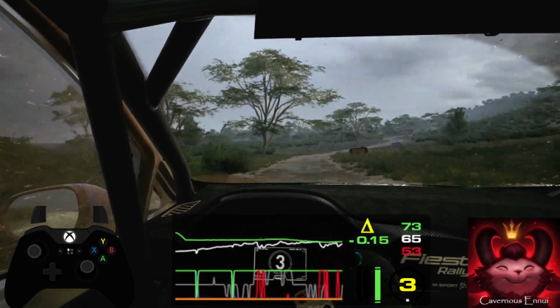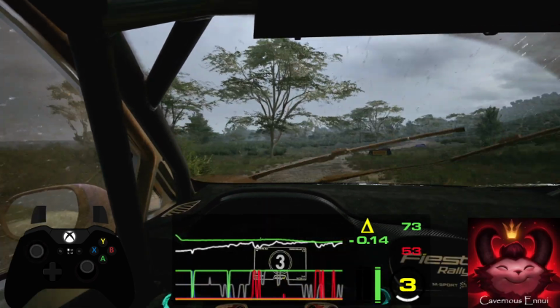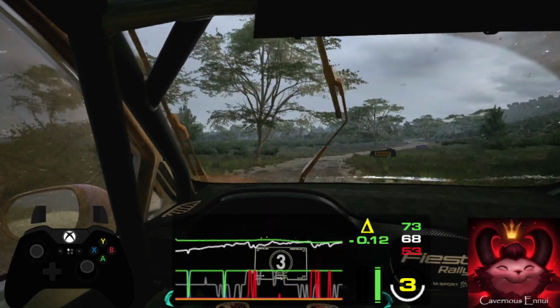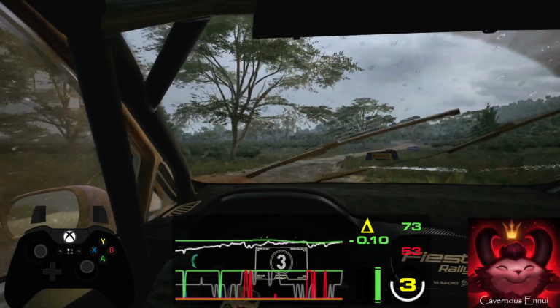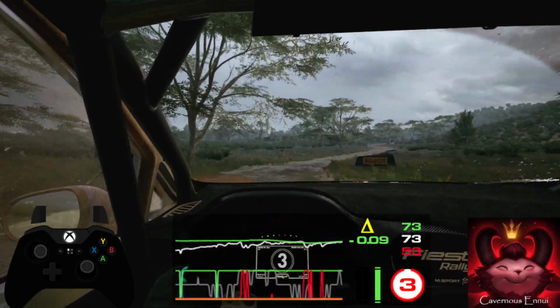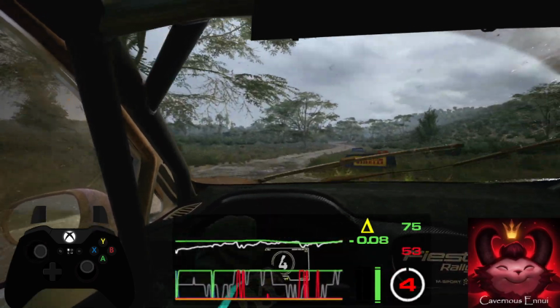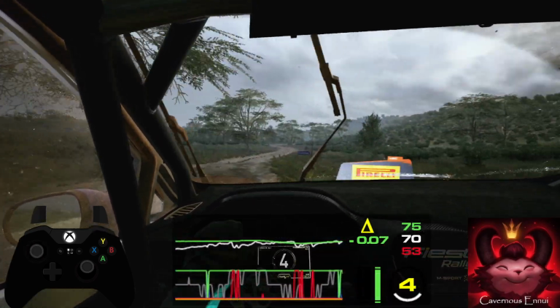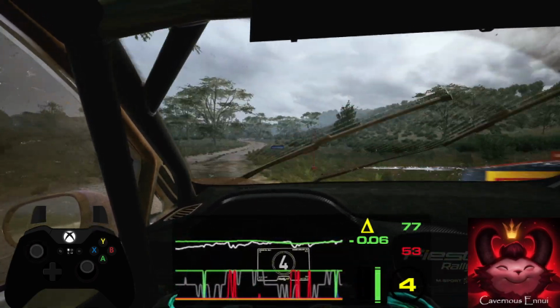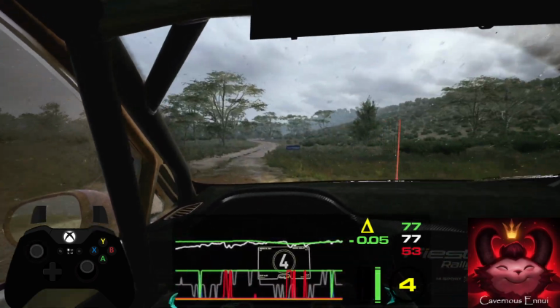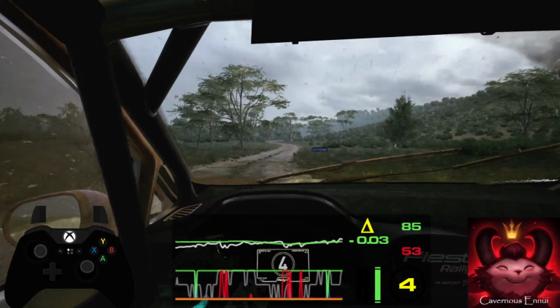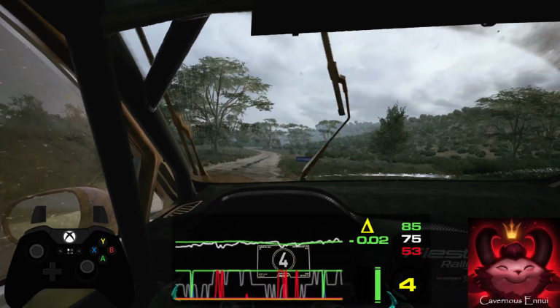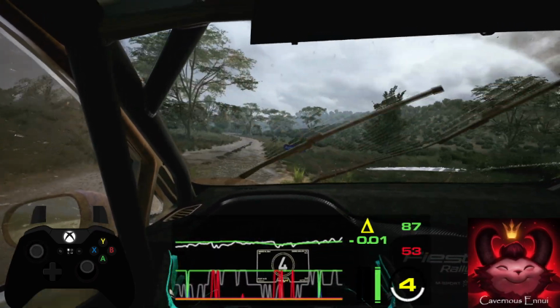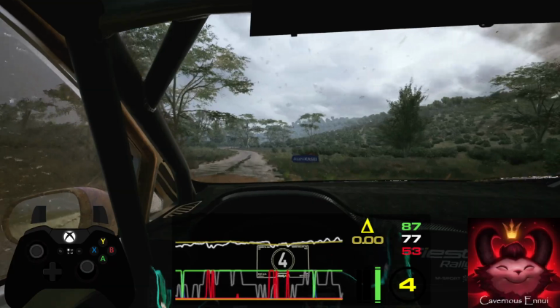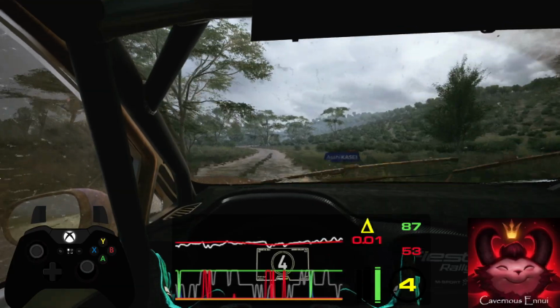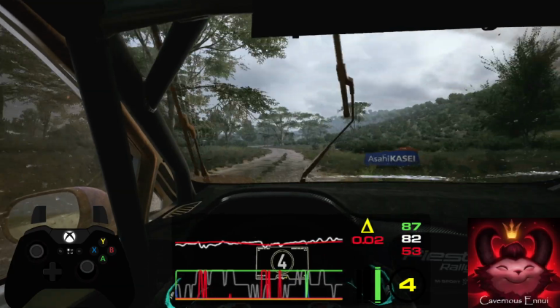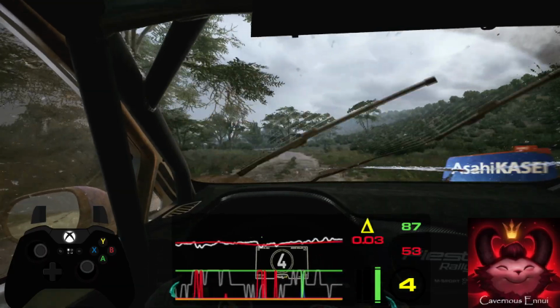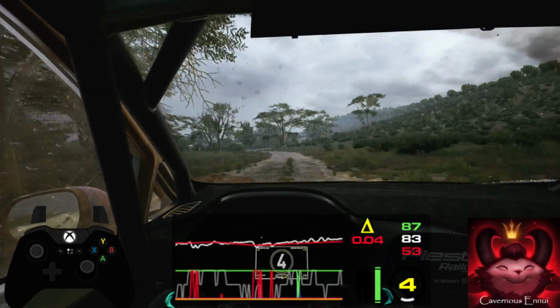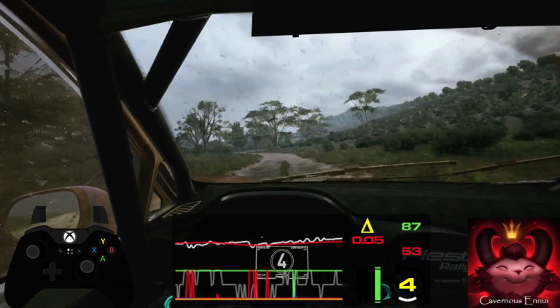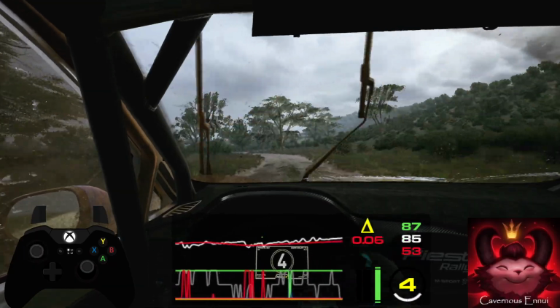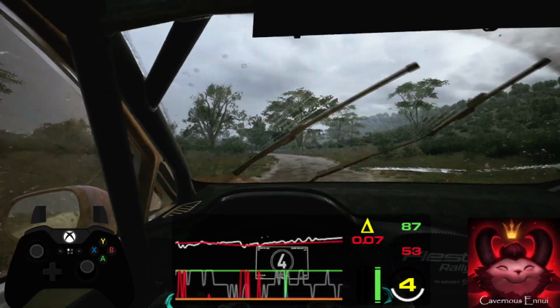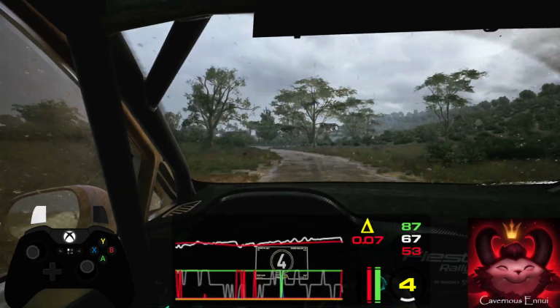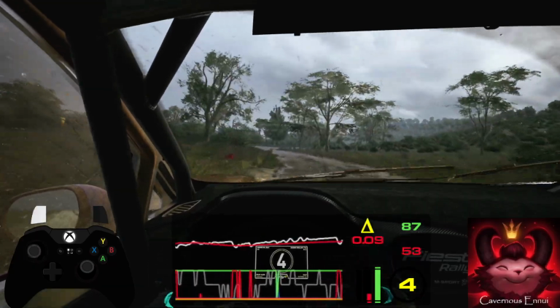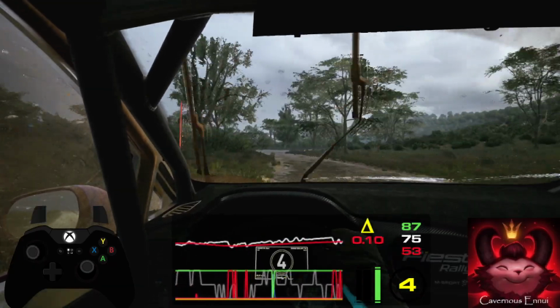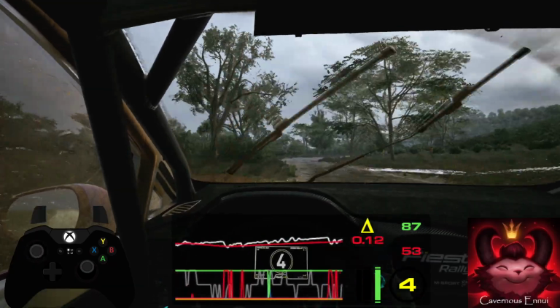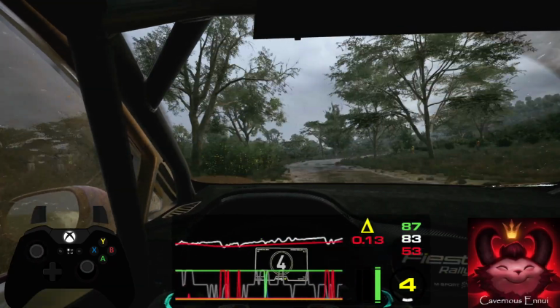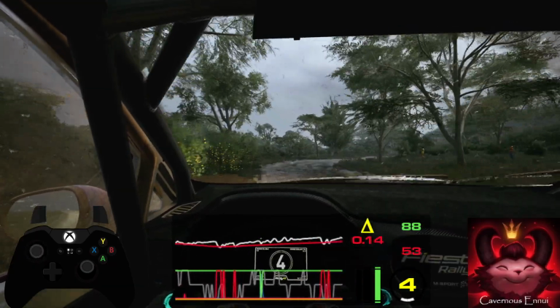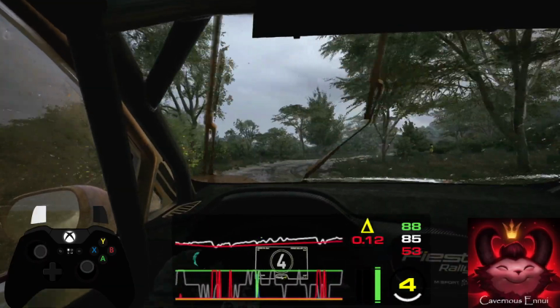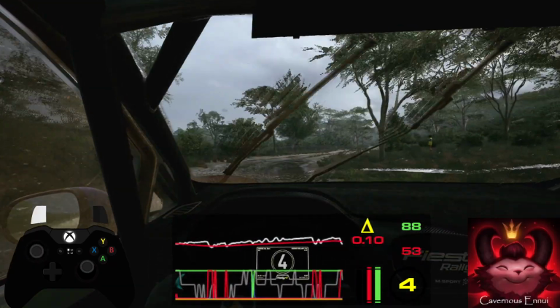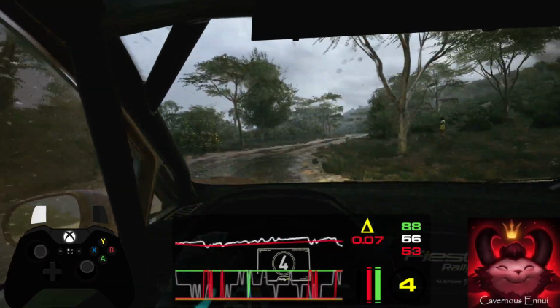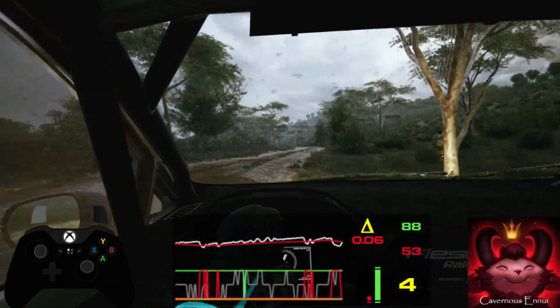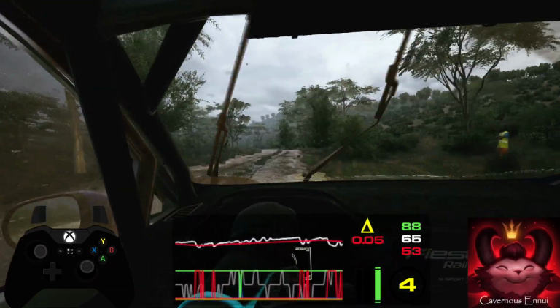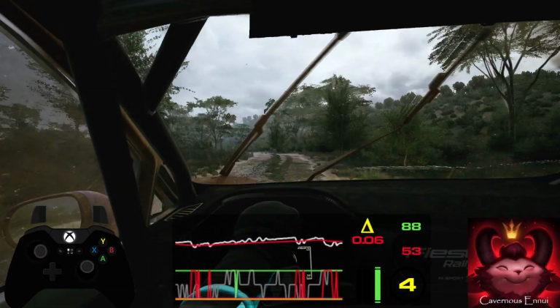5 left, into 4 right, and 6 left, 100. 6 left, 80.